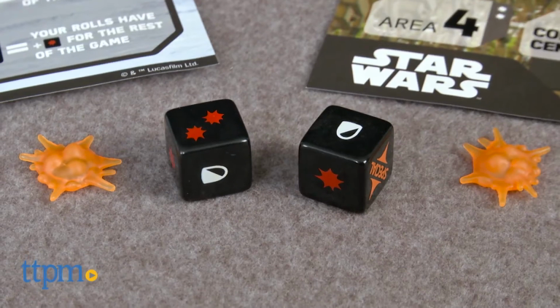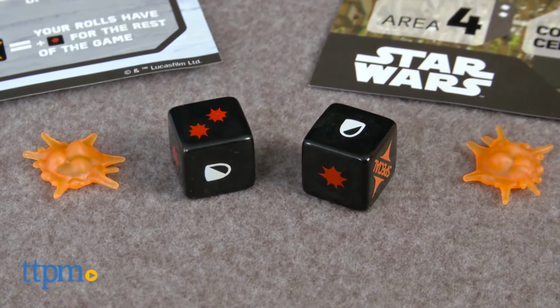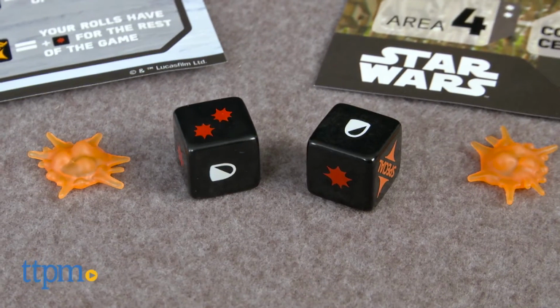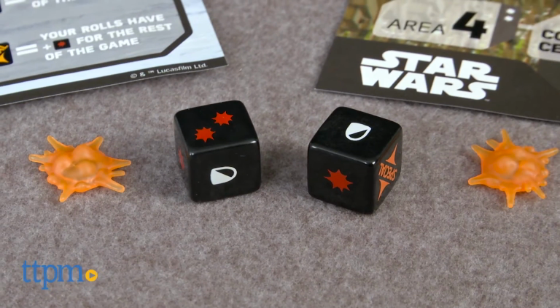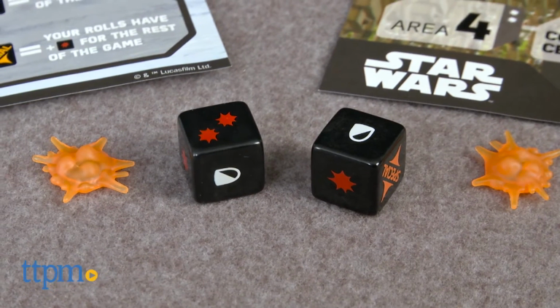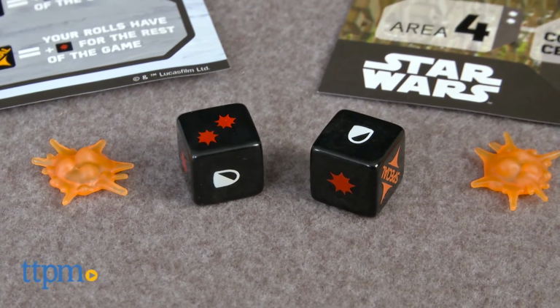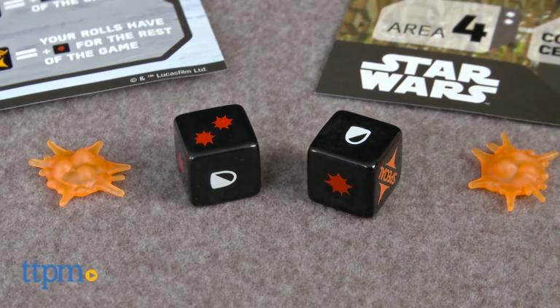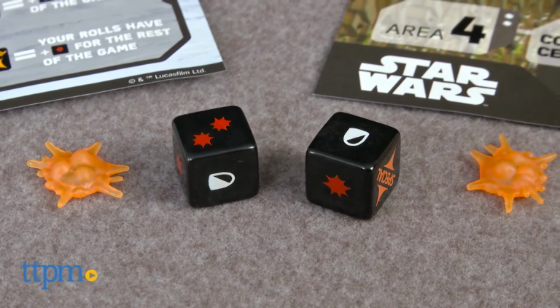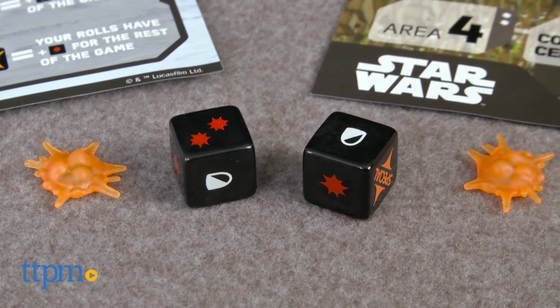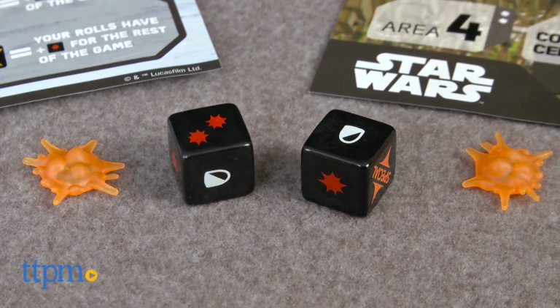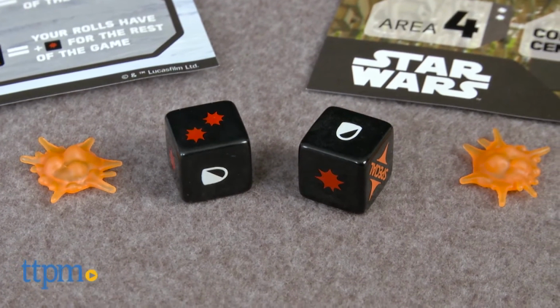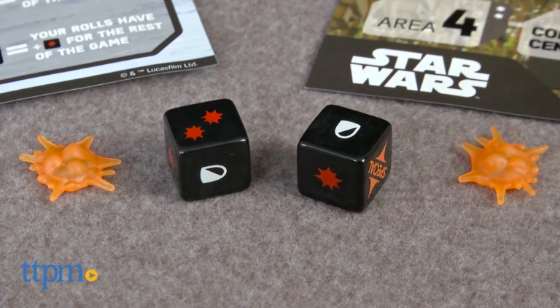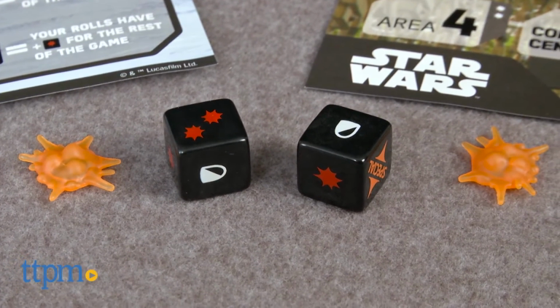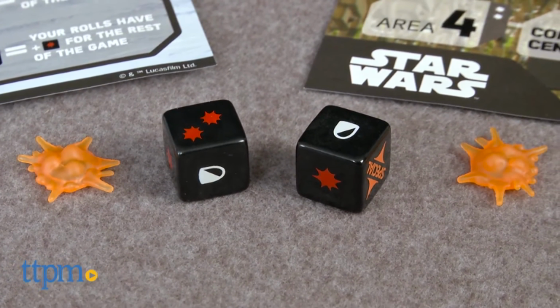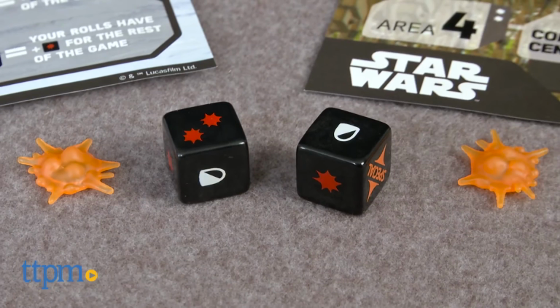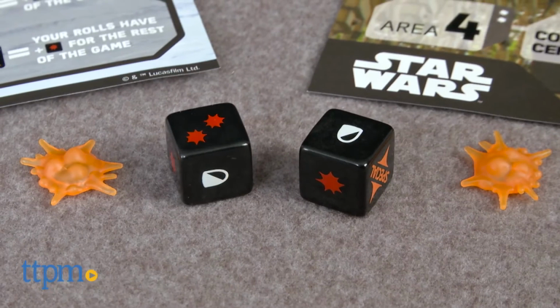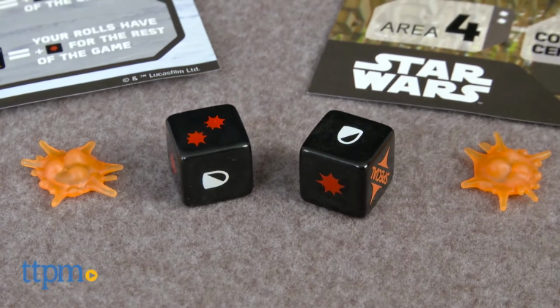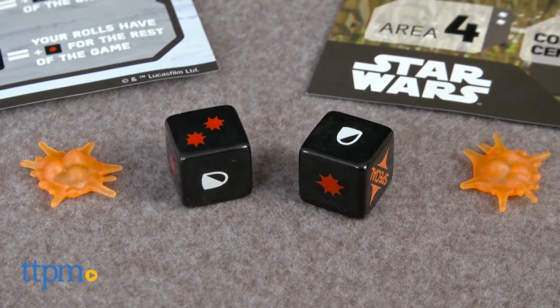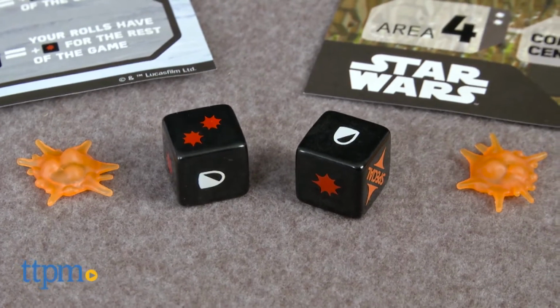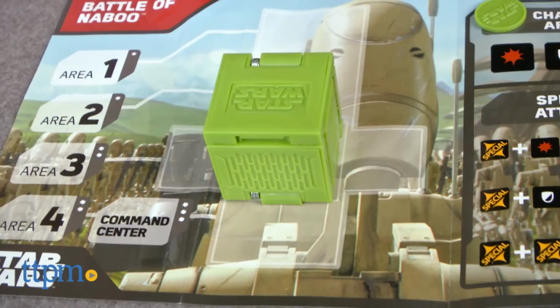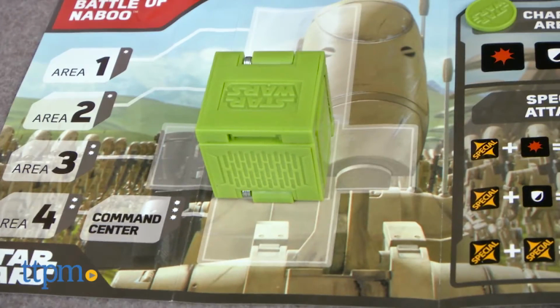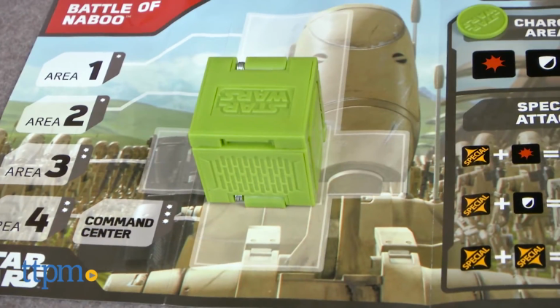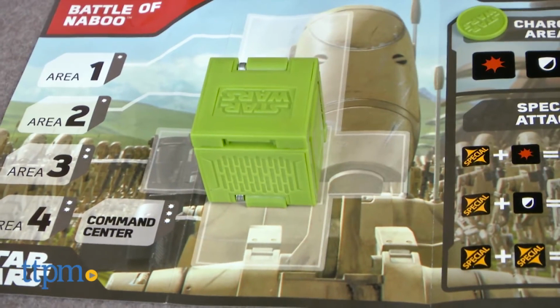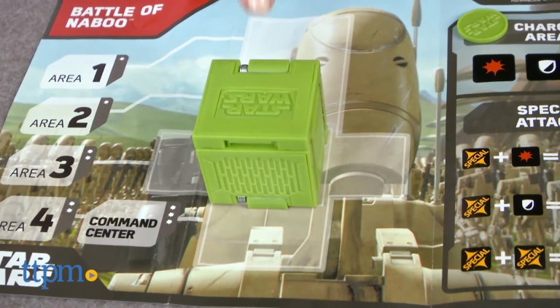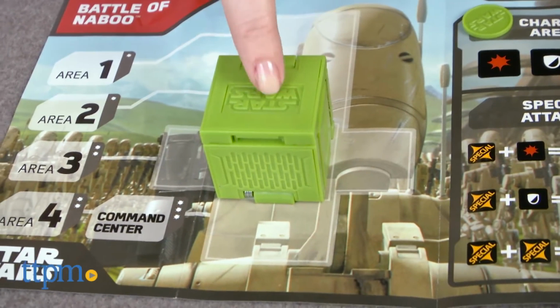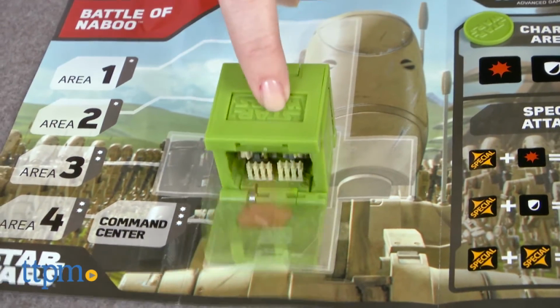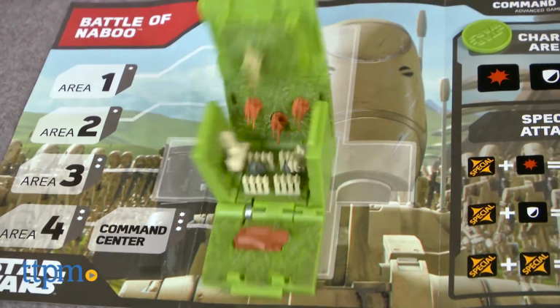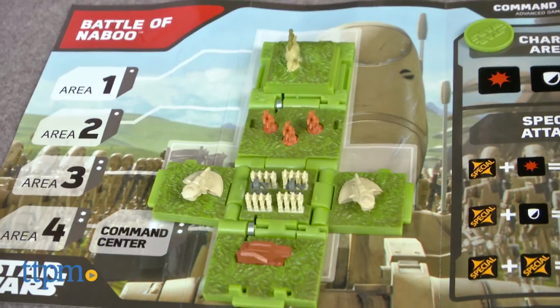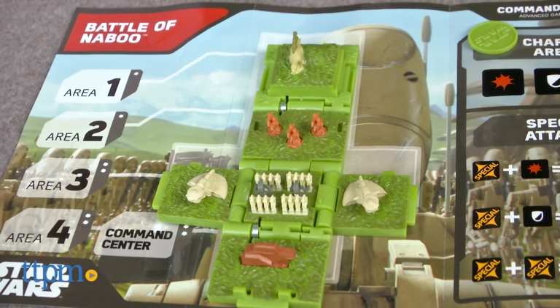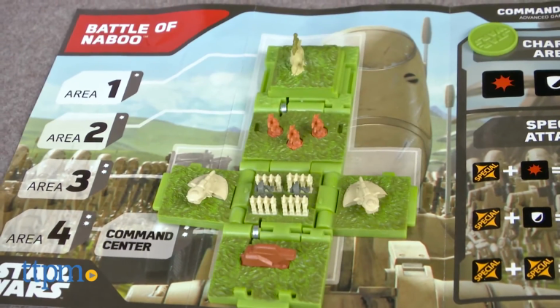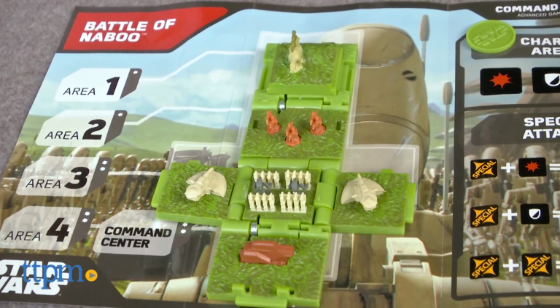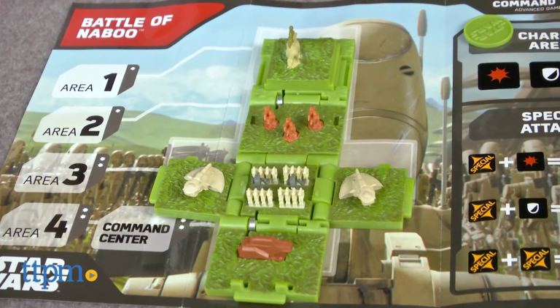Each player gets one cube along with one combat die, one Assault Marker, two Charge Tokens, and a battle mat.